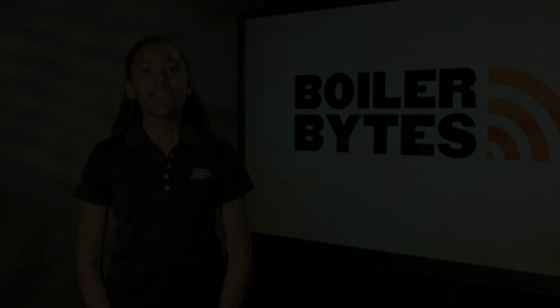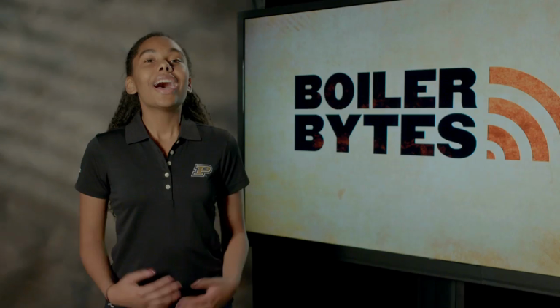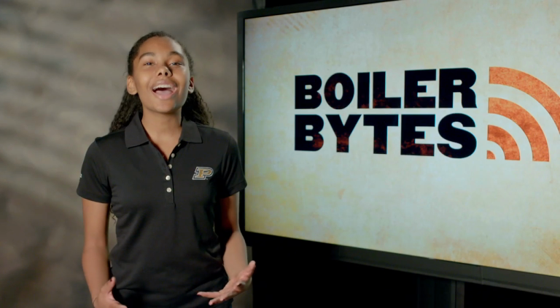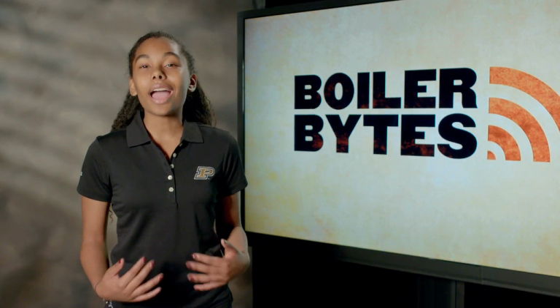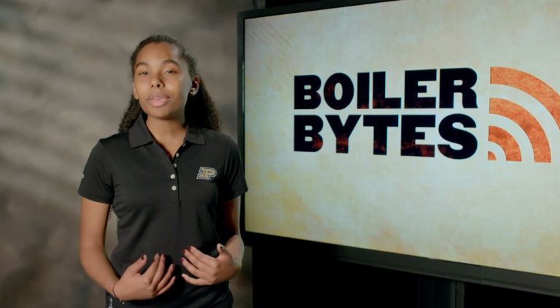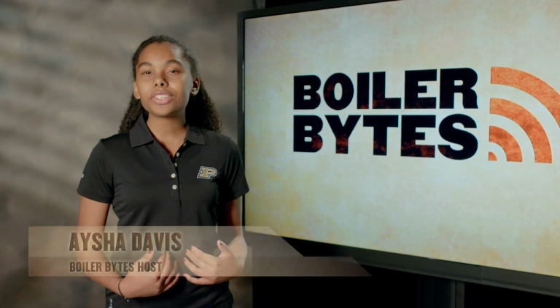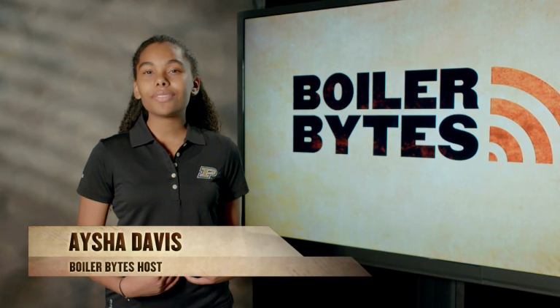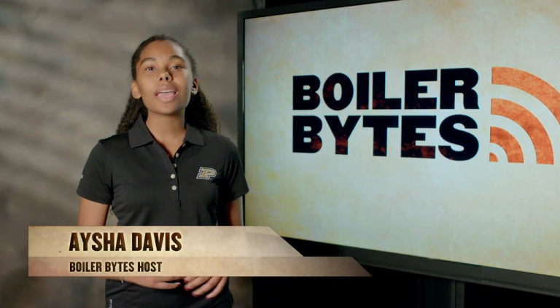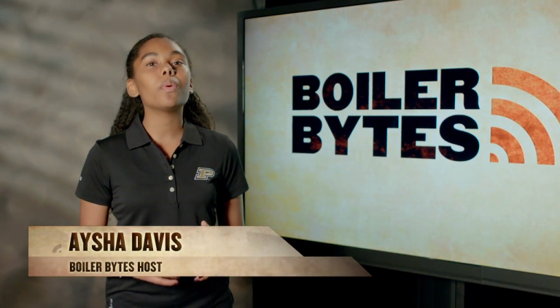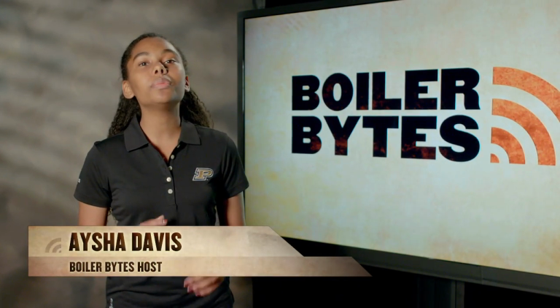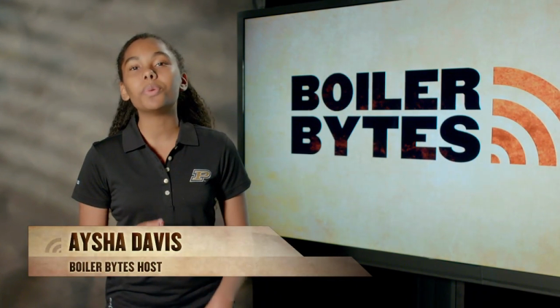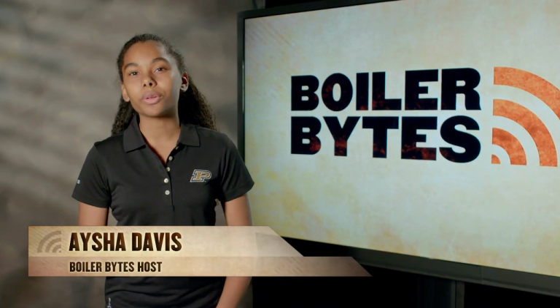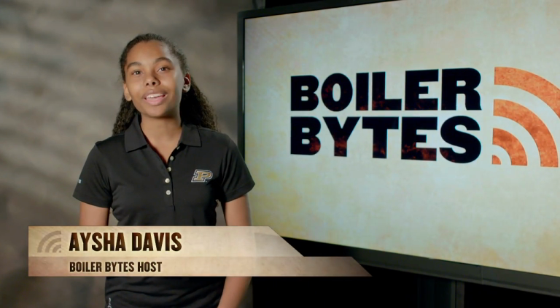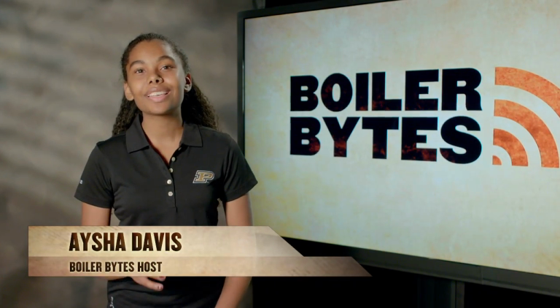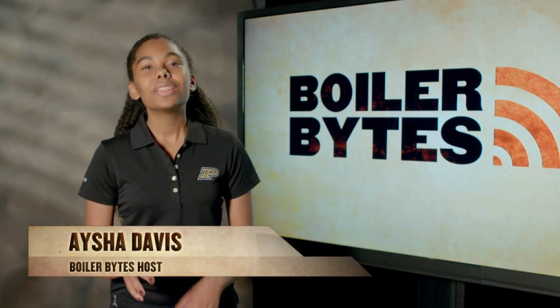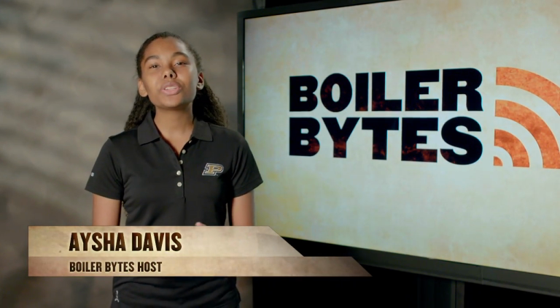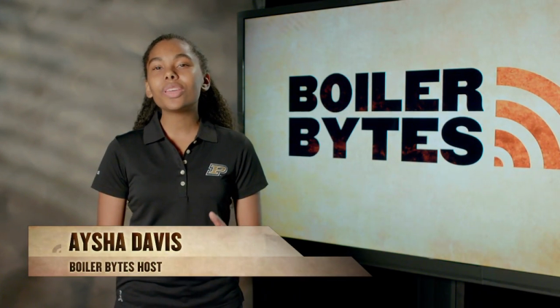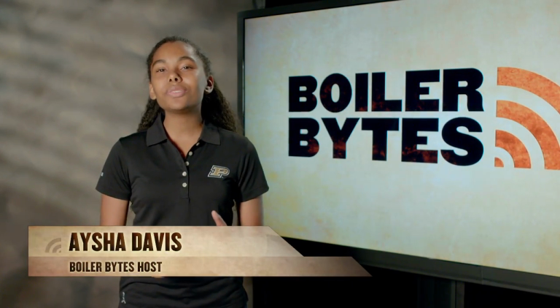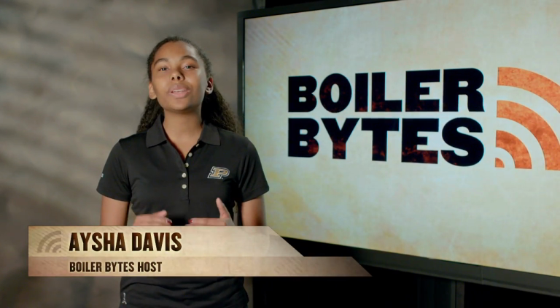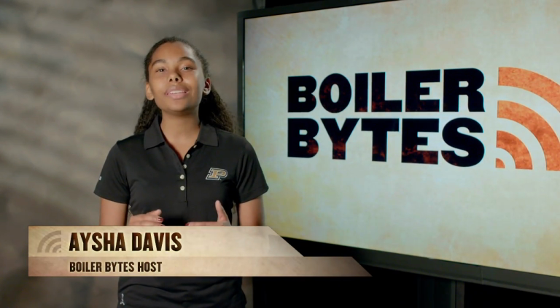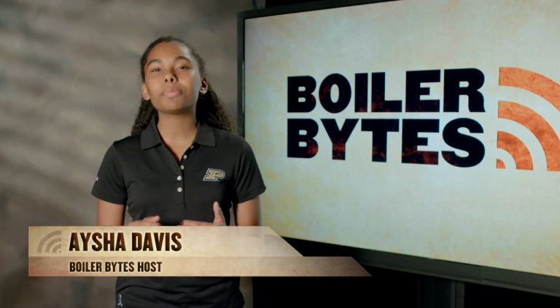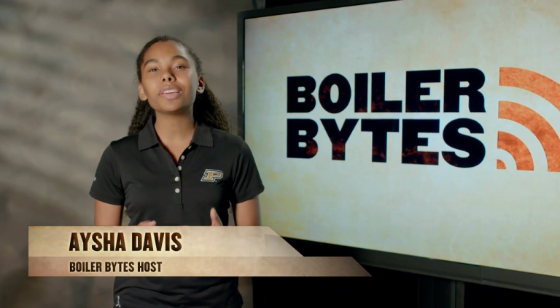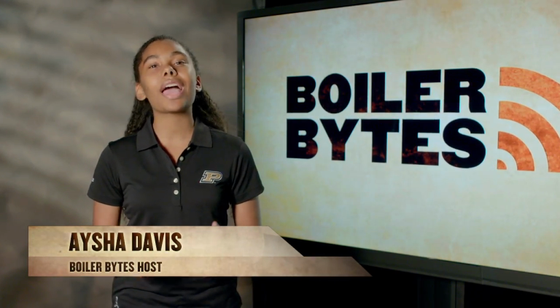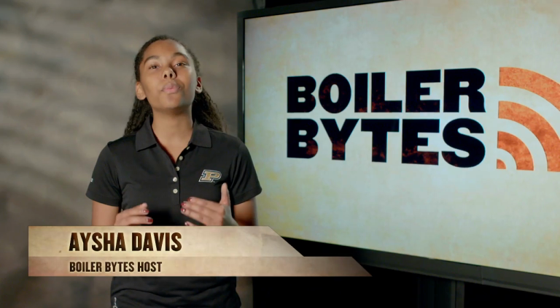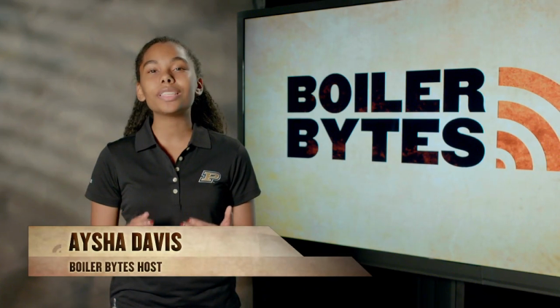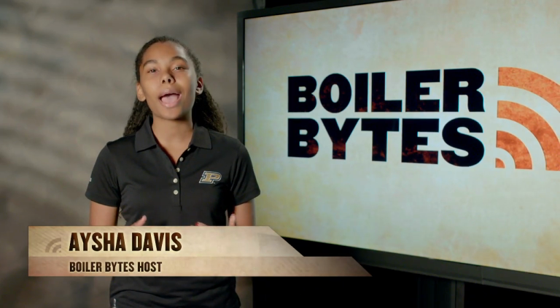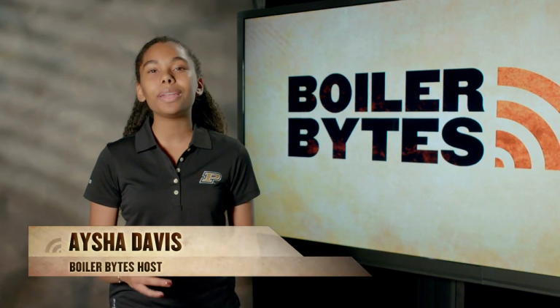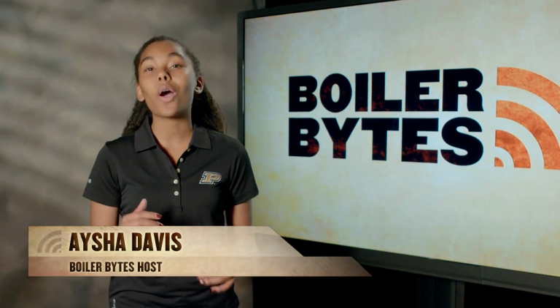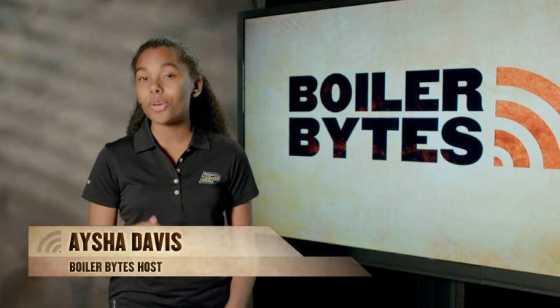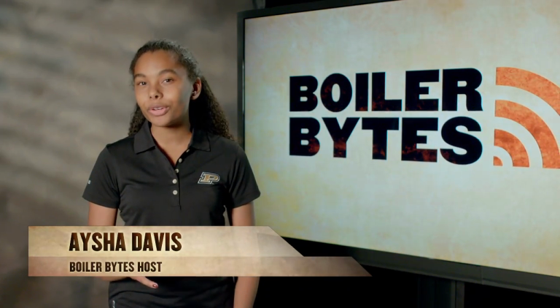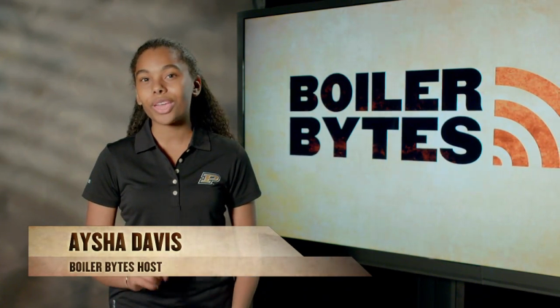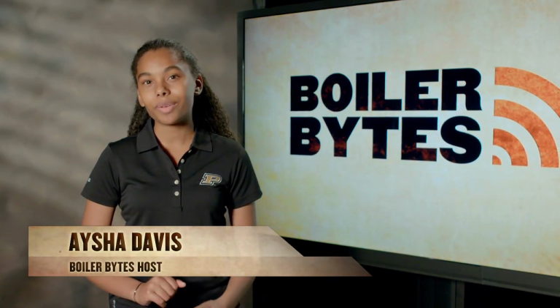Hi, I'm Asha Davis and welcome to Boiler Bites, the show that gives you an in-depth look at what's happening on the Purdue campus.